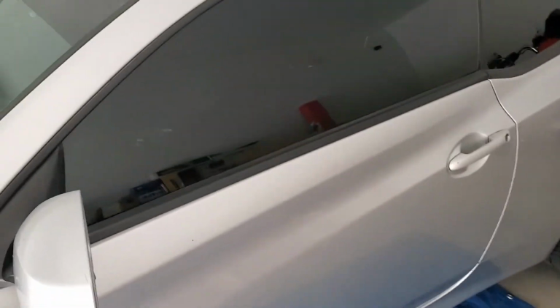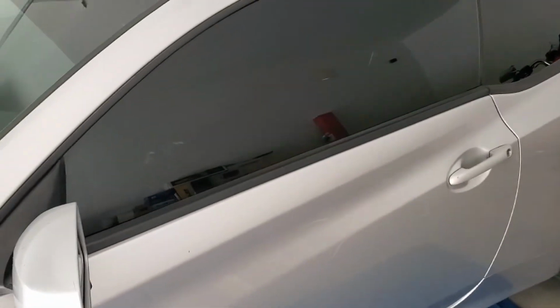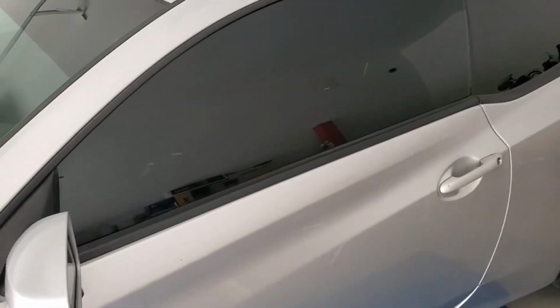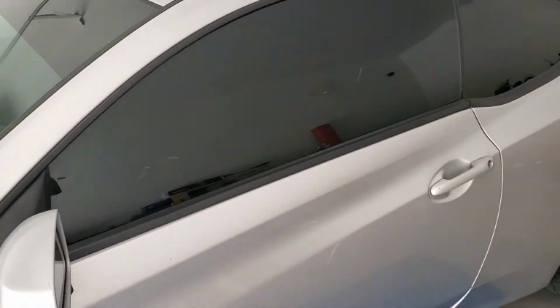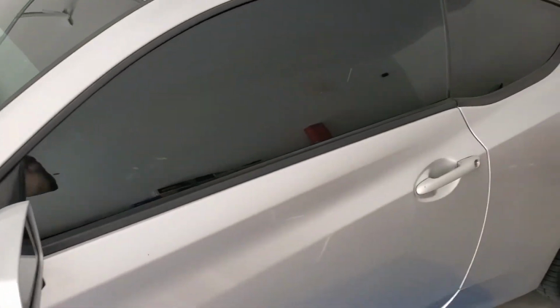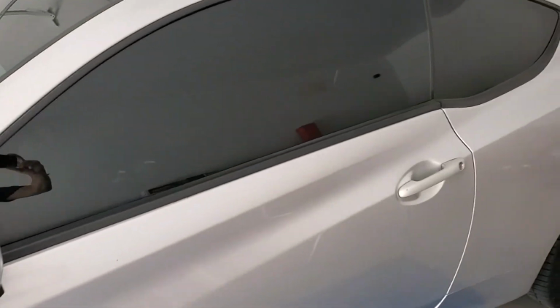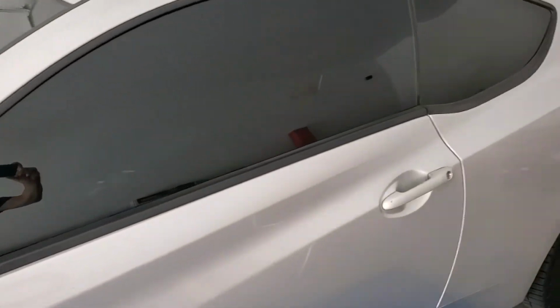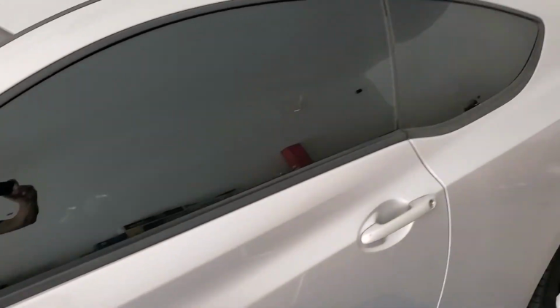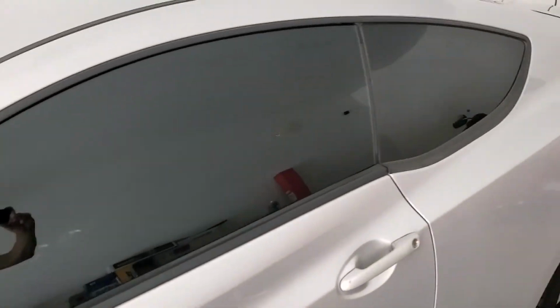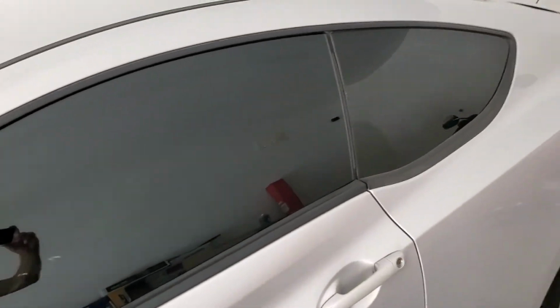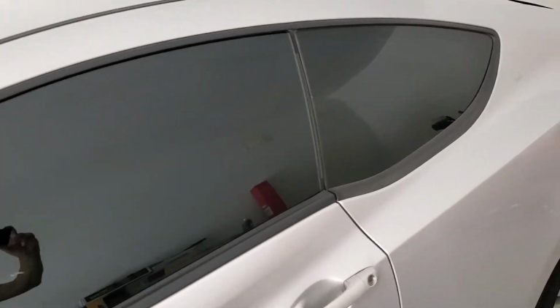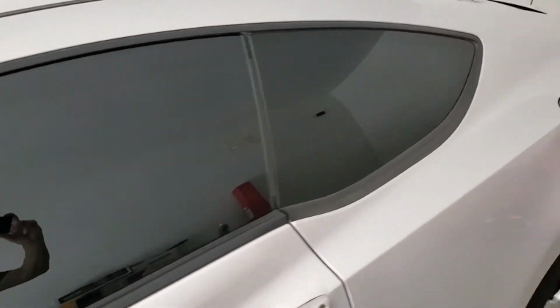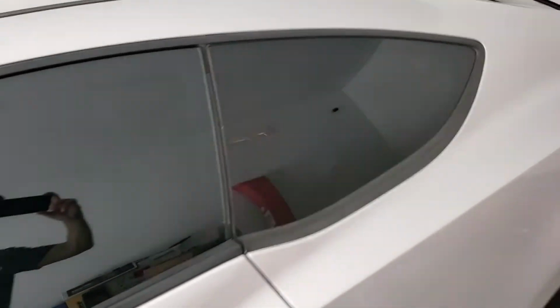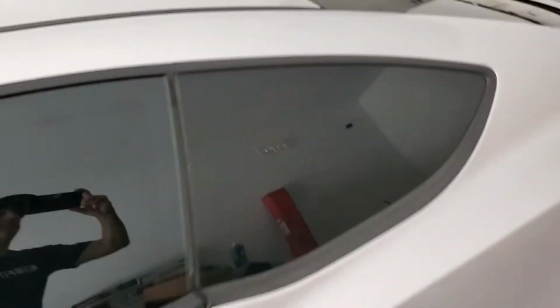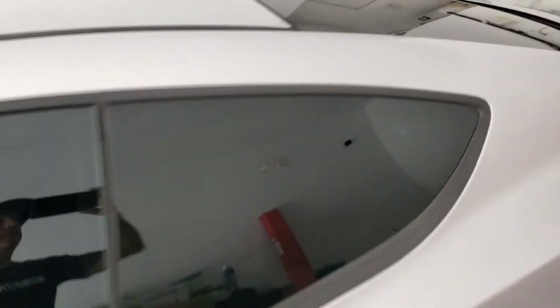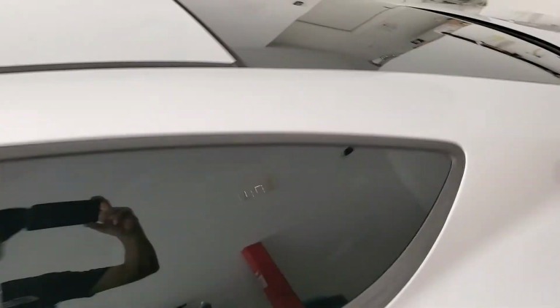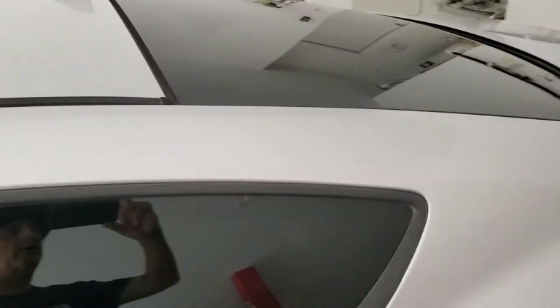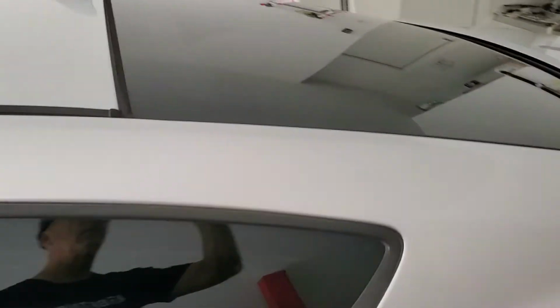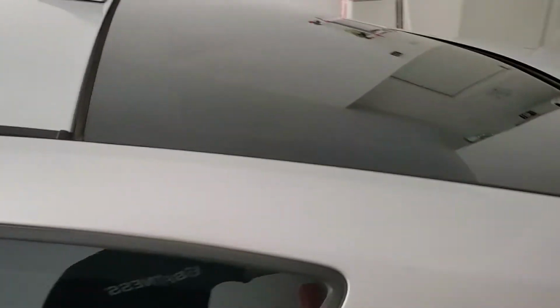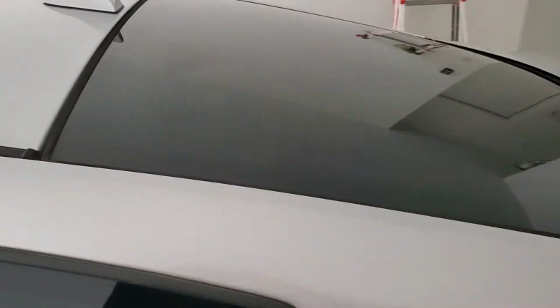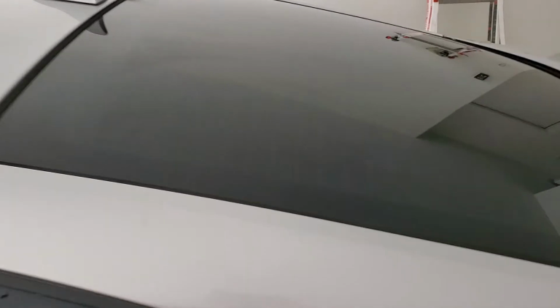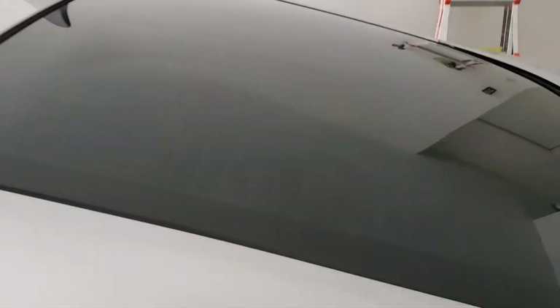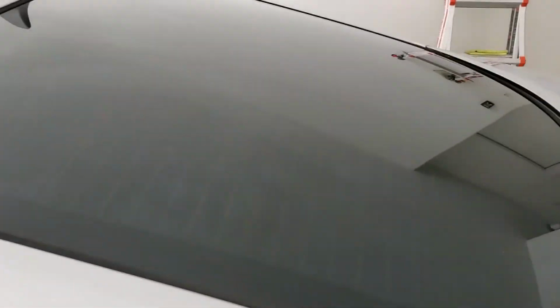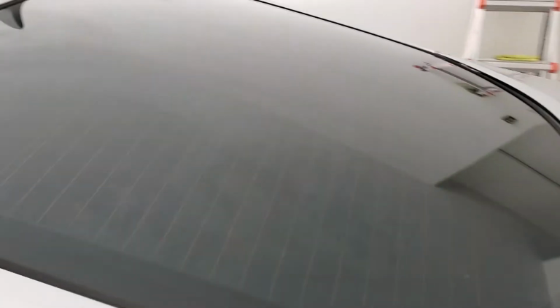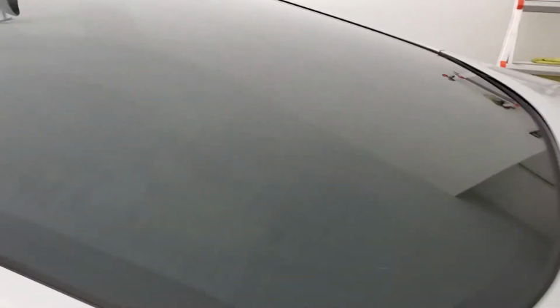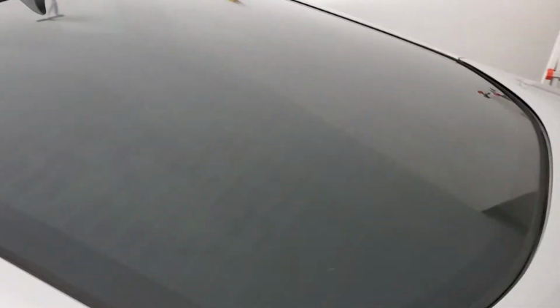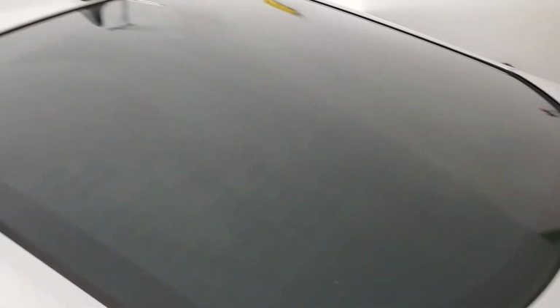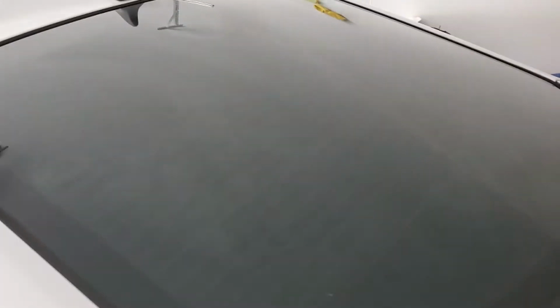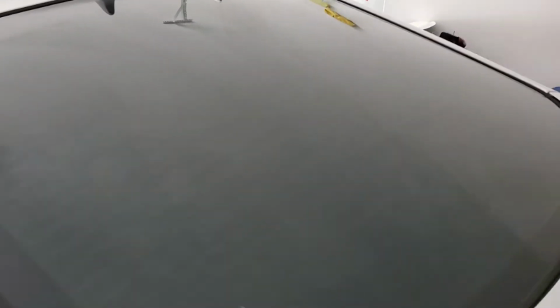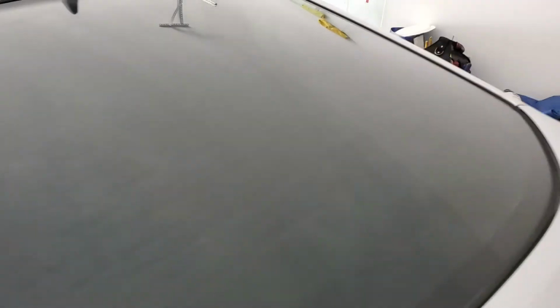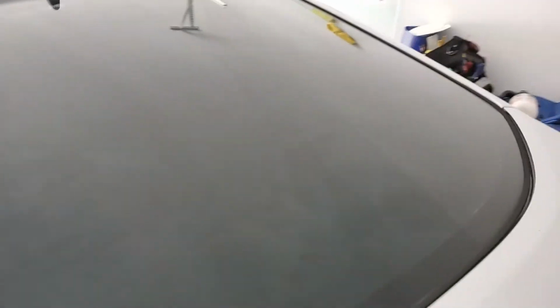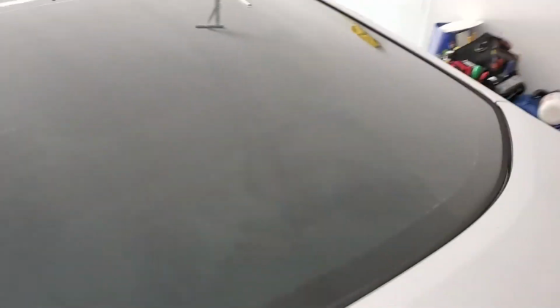Driver side, quarter glass. Tint Monkey's famous one piece back window which absolutely came out perfect.